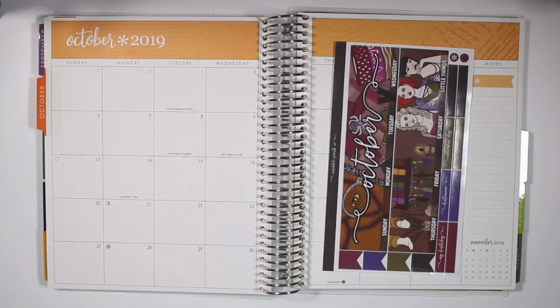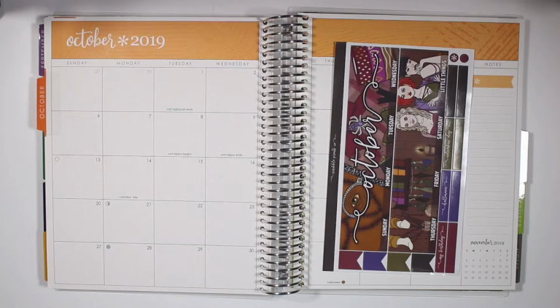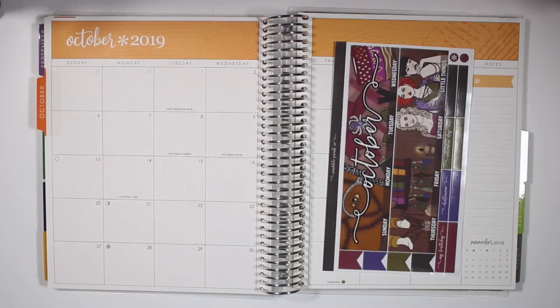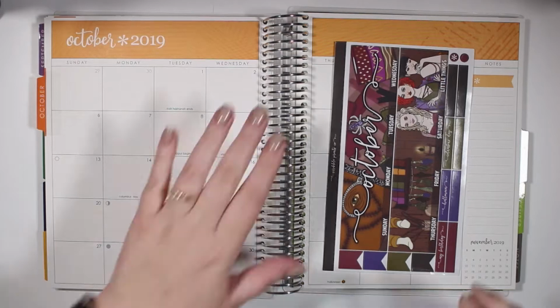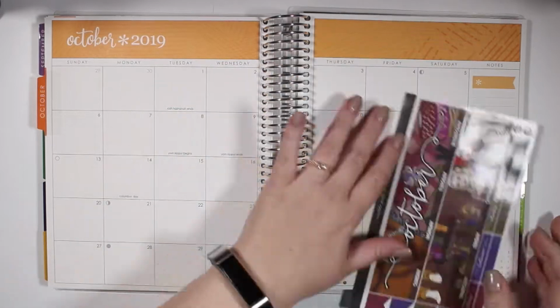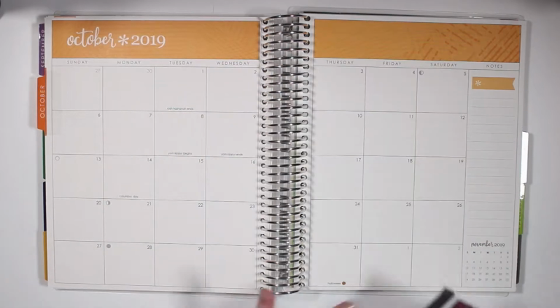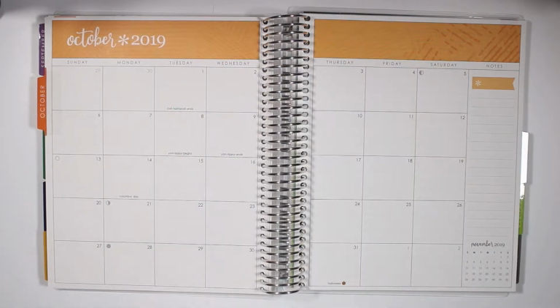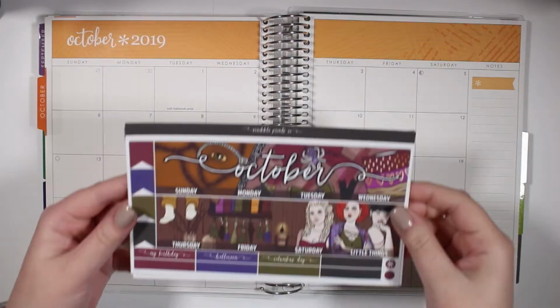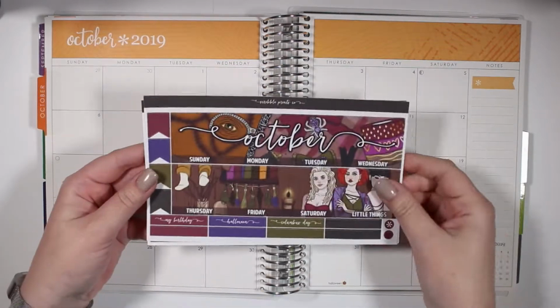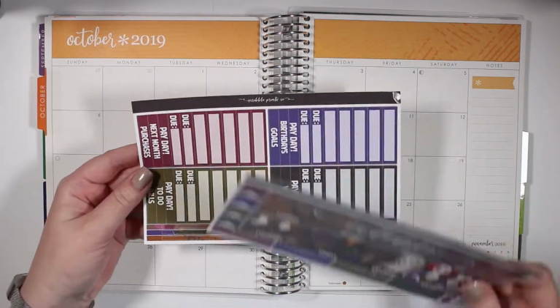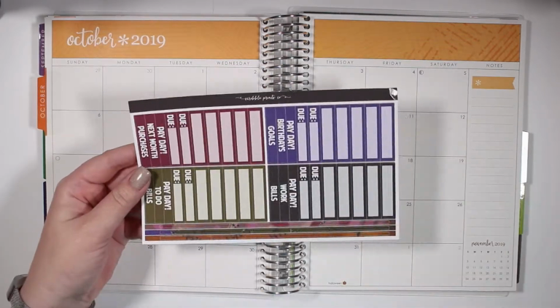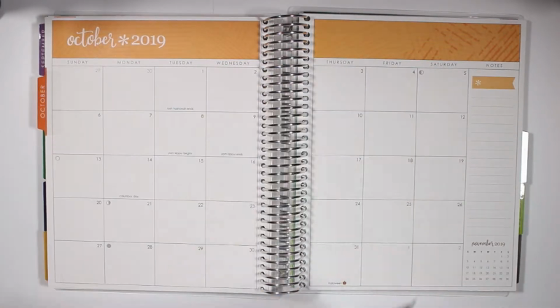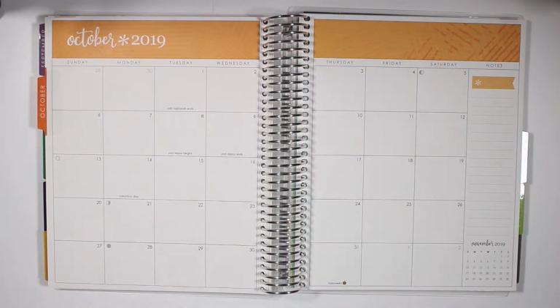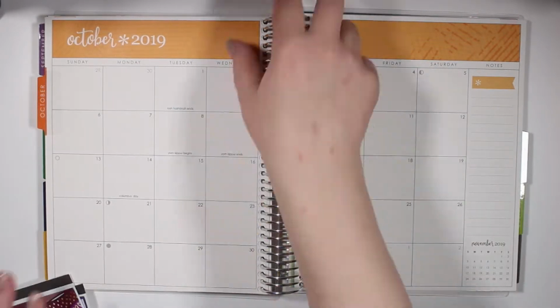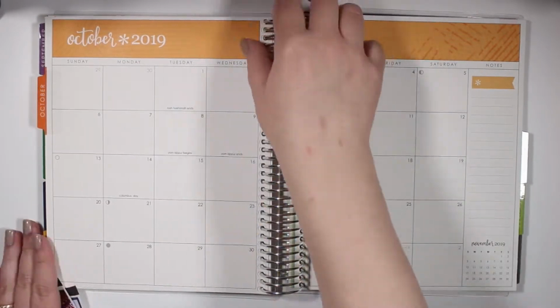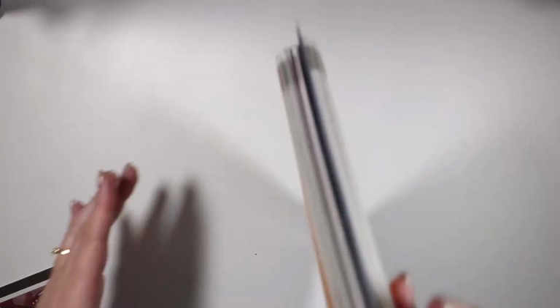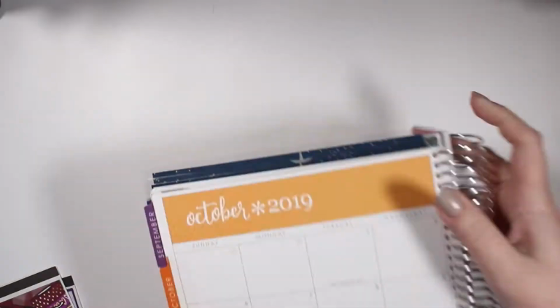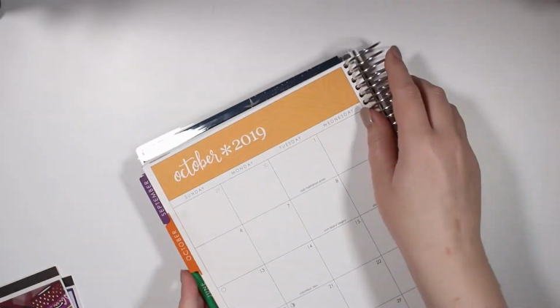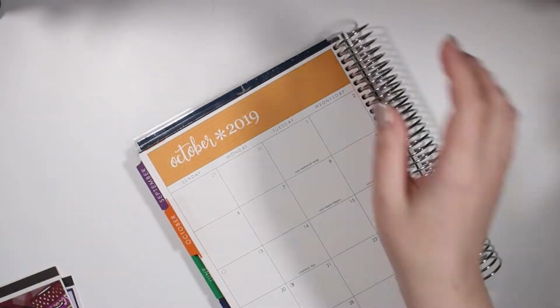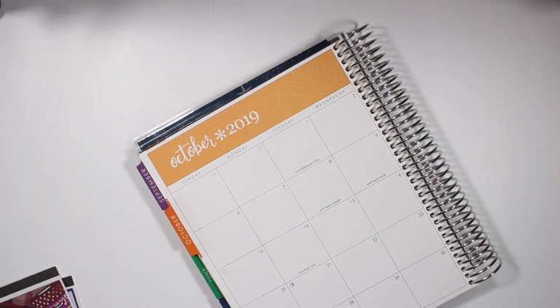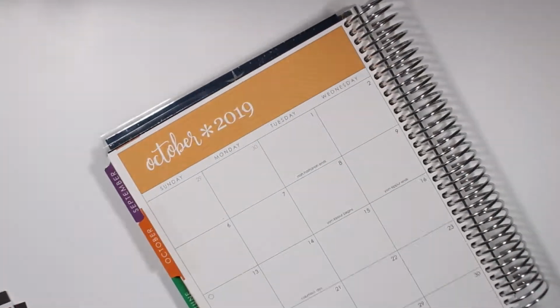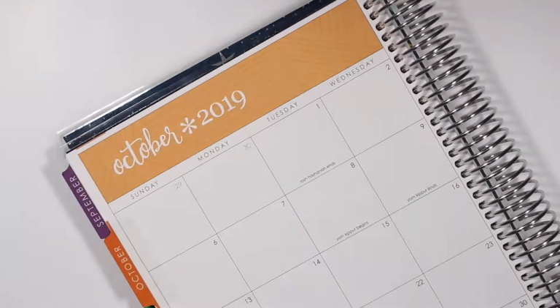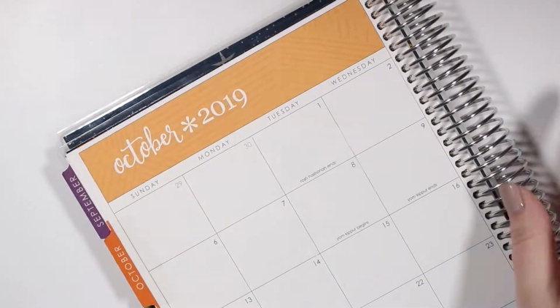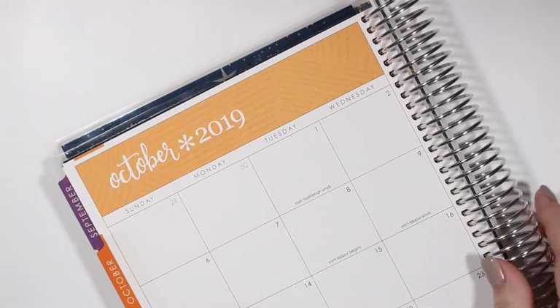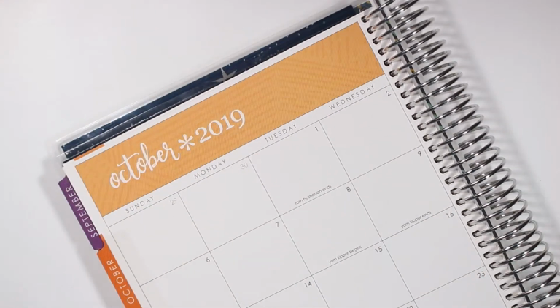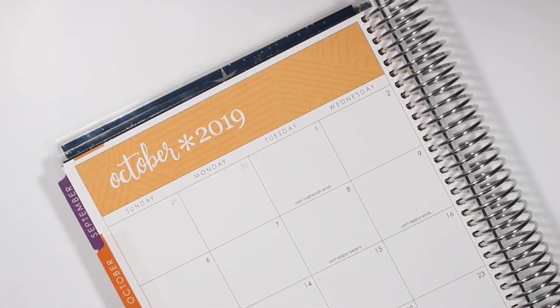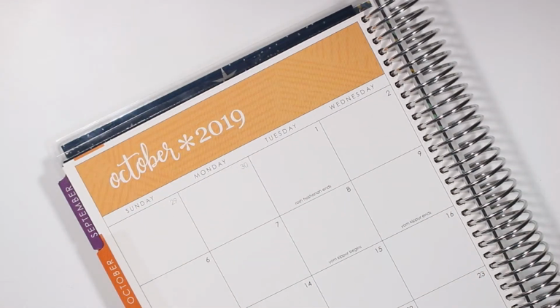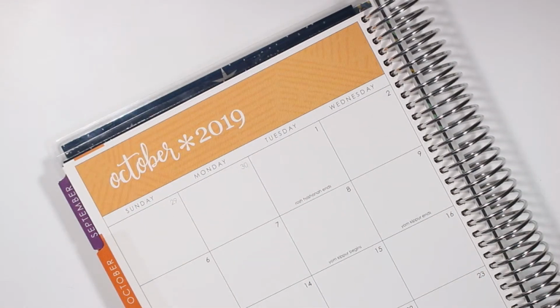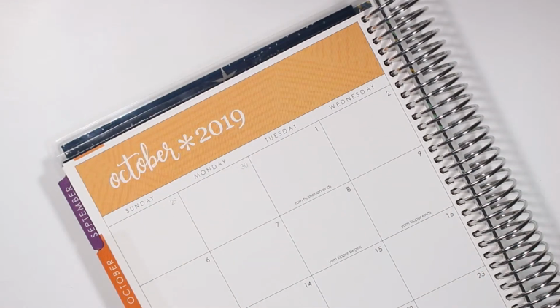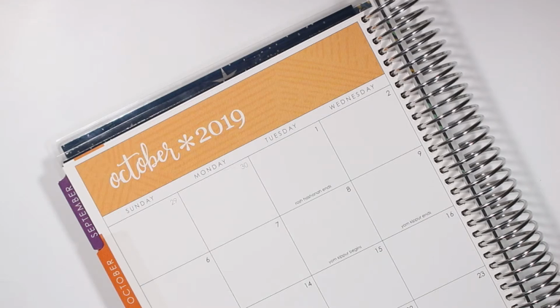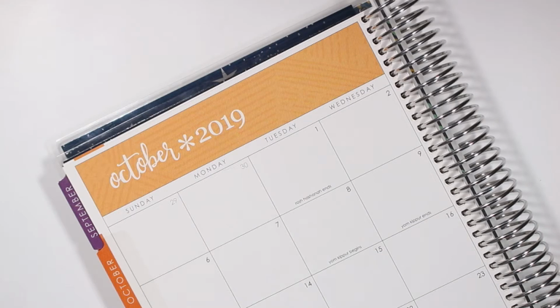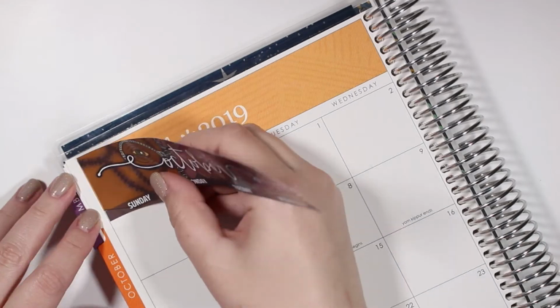Hey guys and welcome back to my channel. Today I have another monthly highlights for you for the month of October 2019.